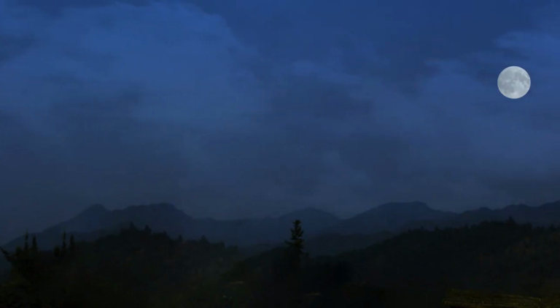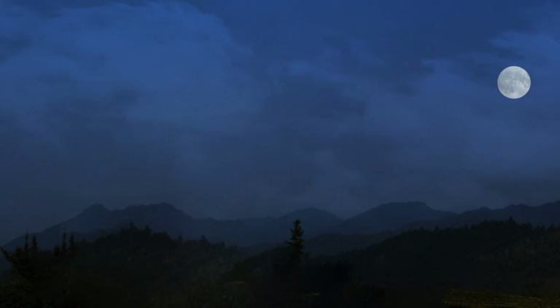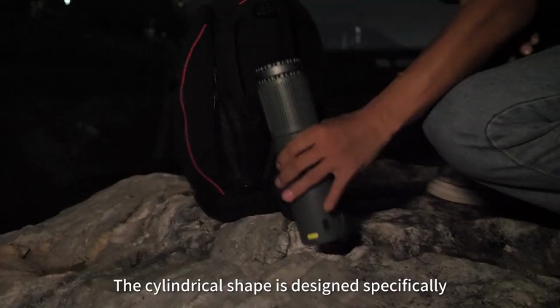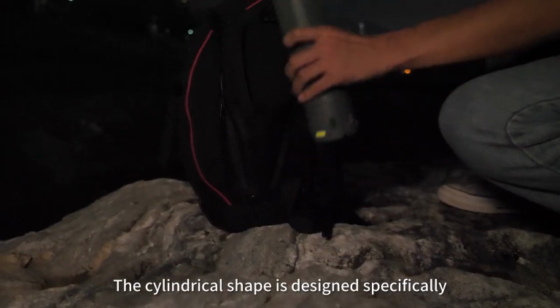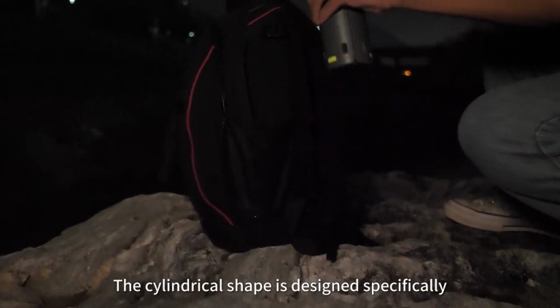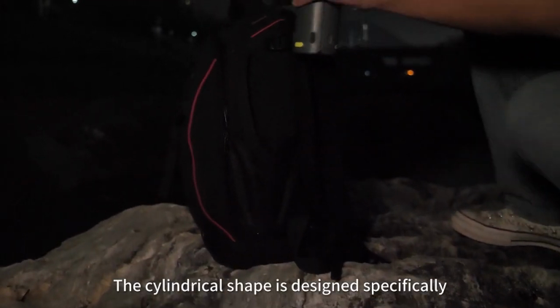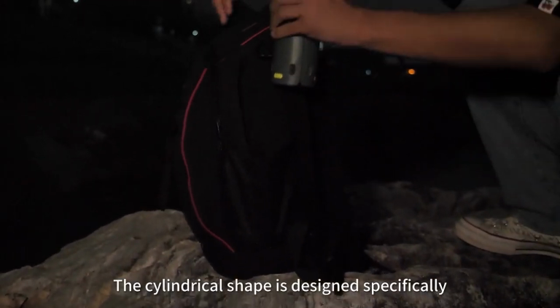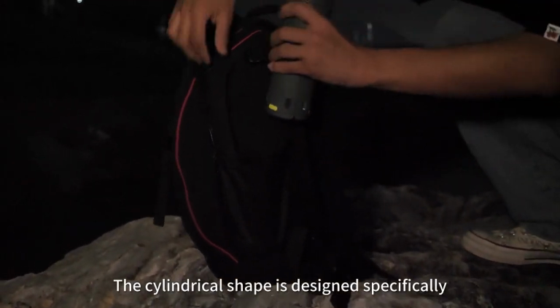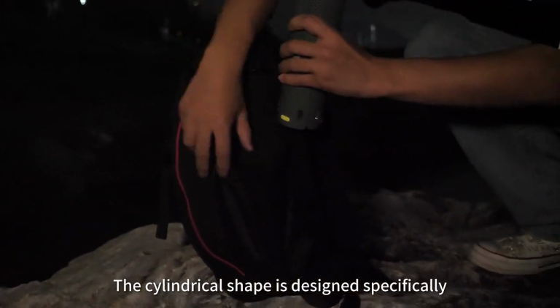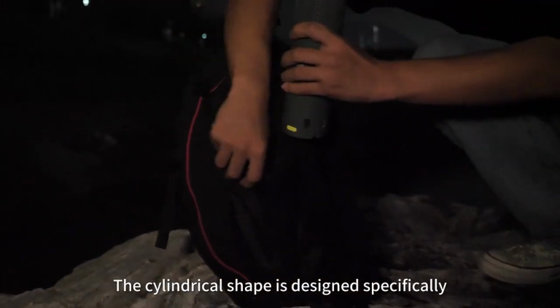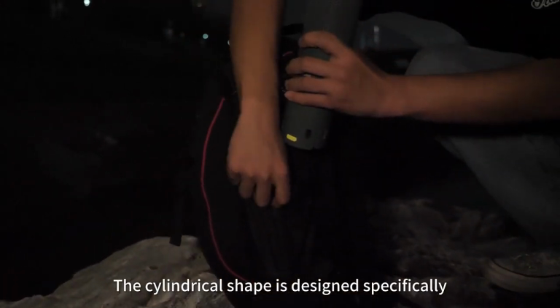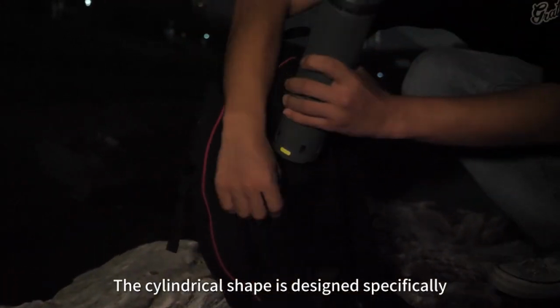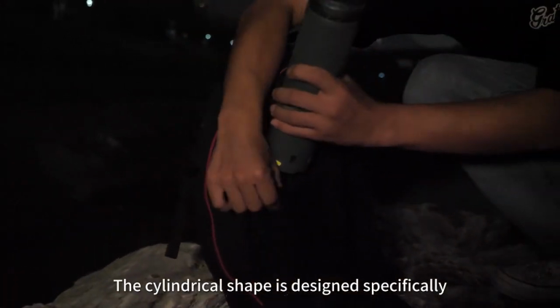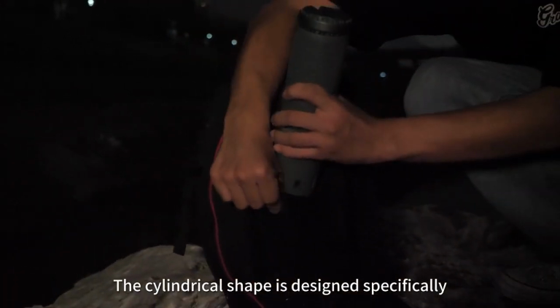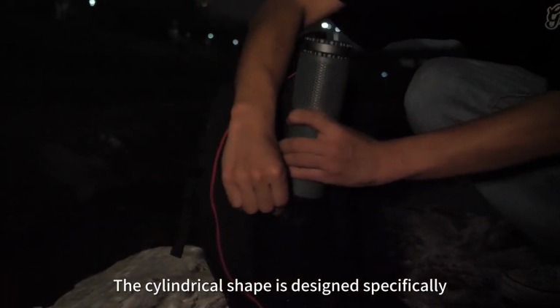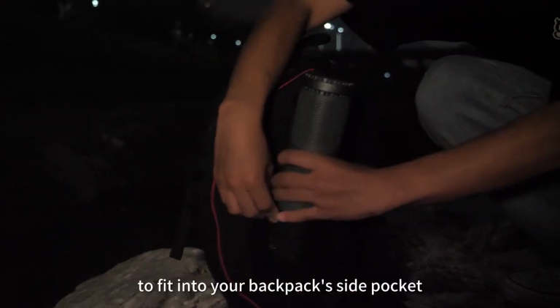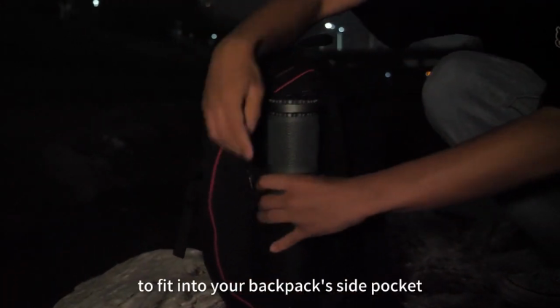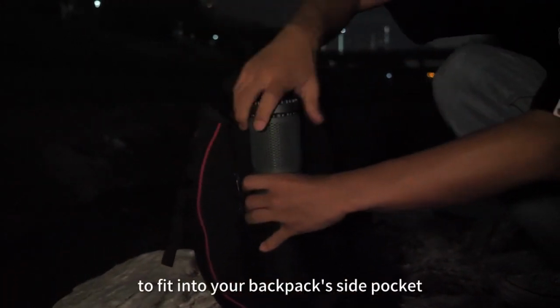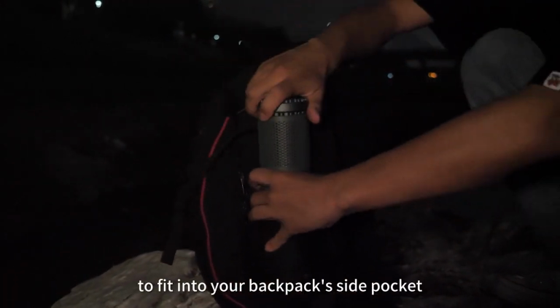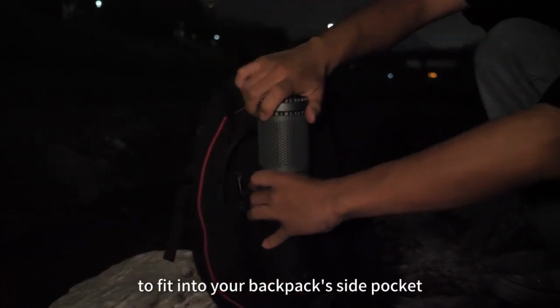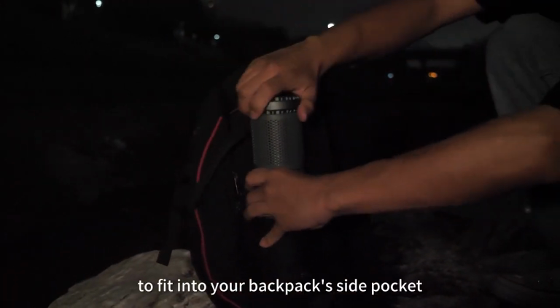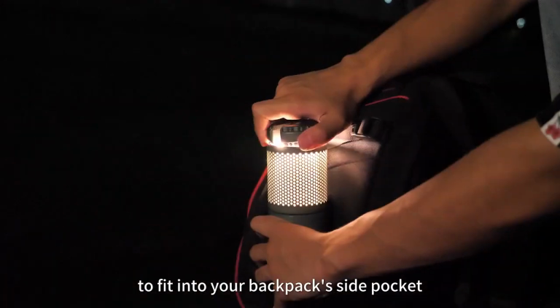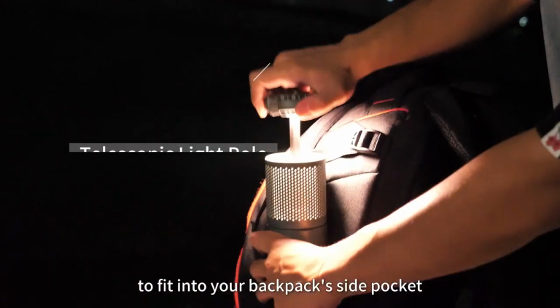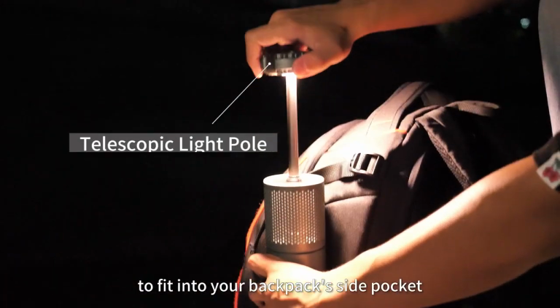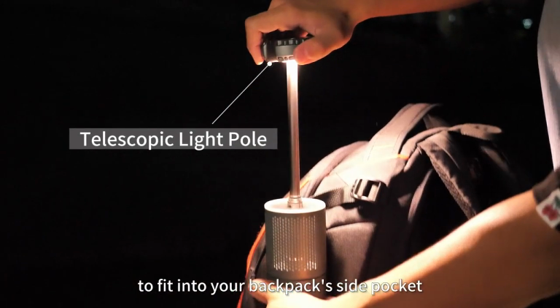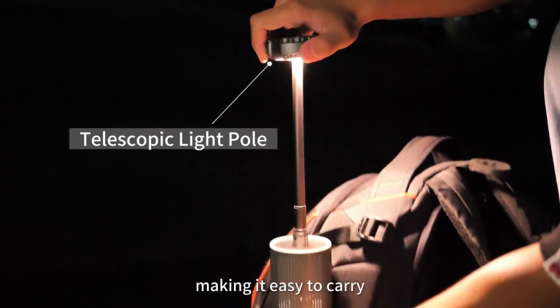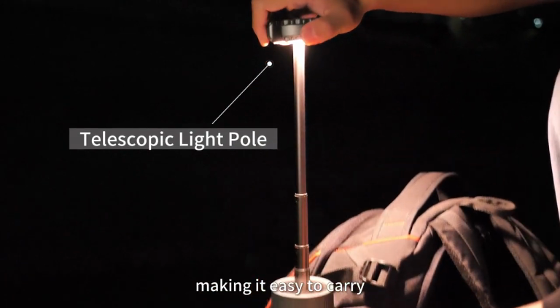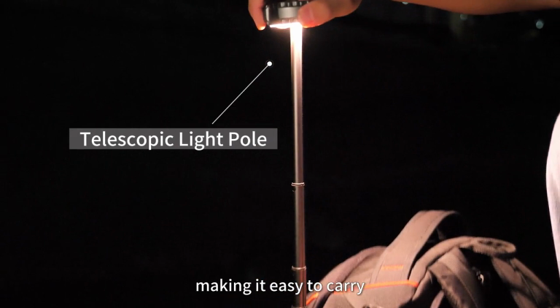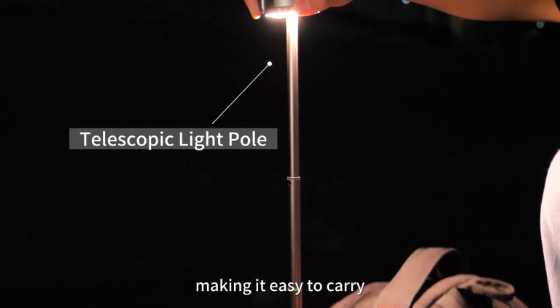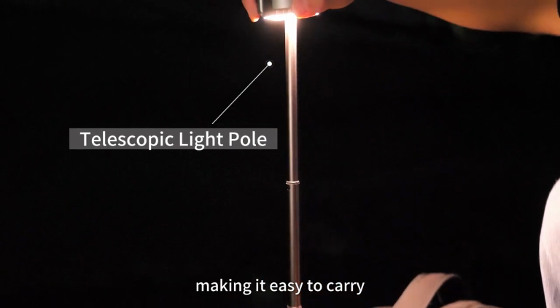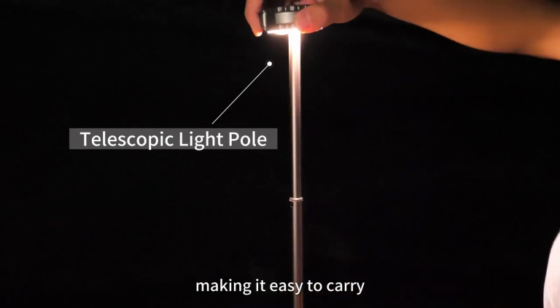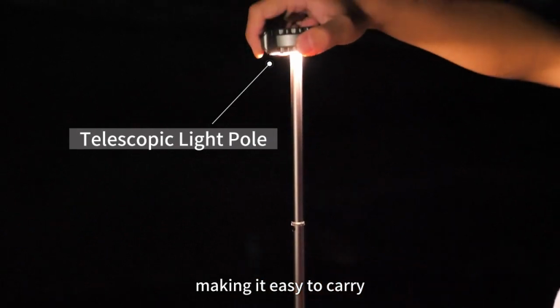The cylindrical shape is designed specifically to fit into your backpack's side pocket, making it easy to carry.